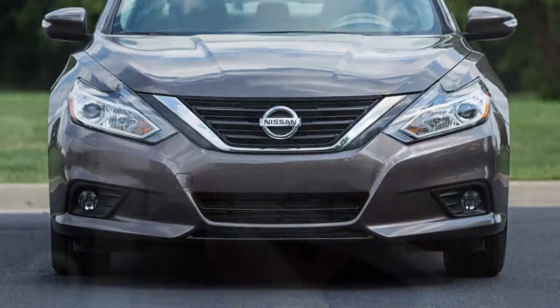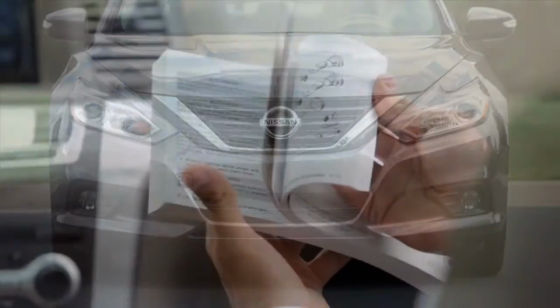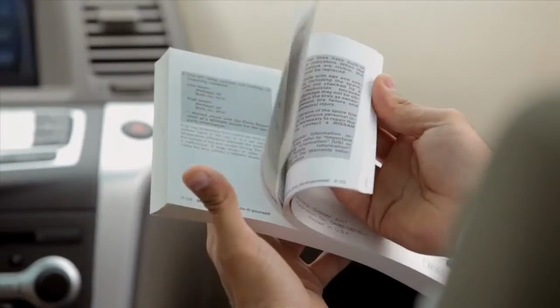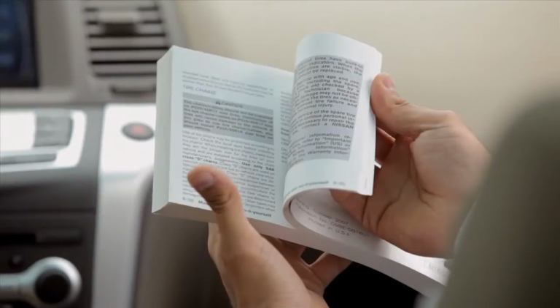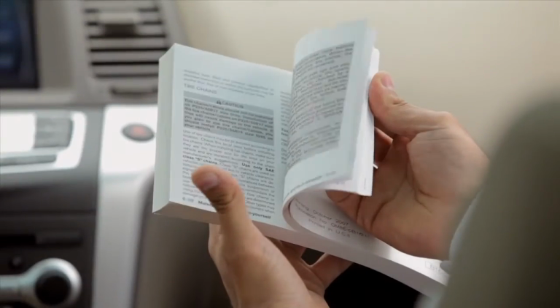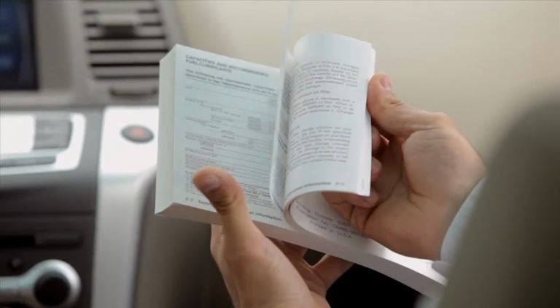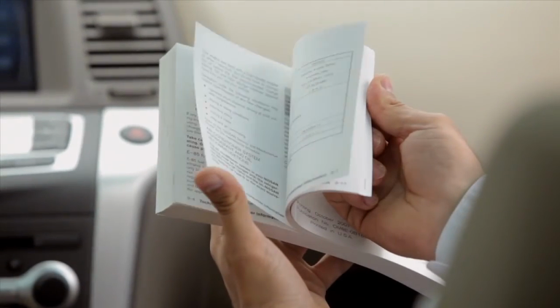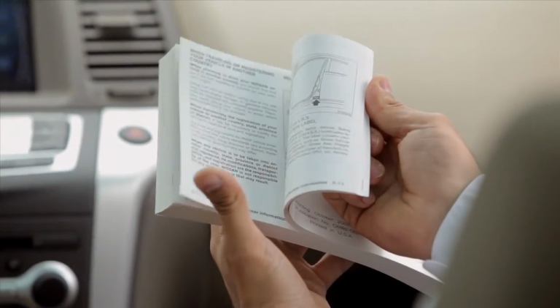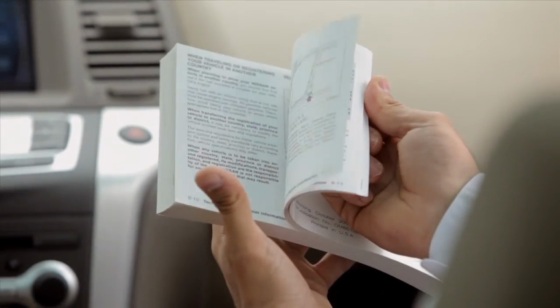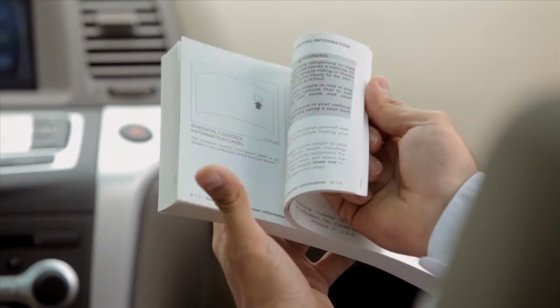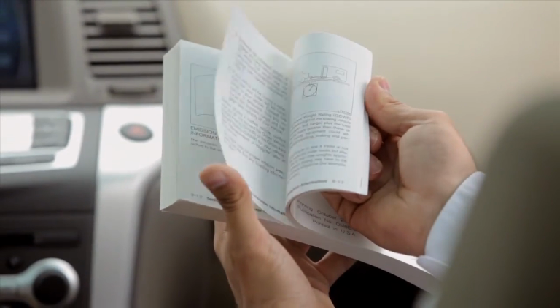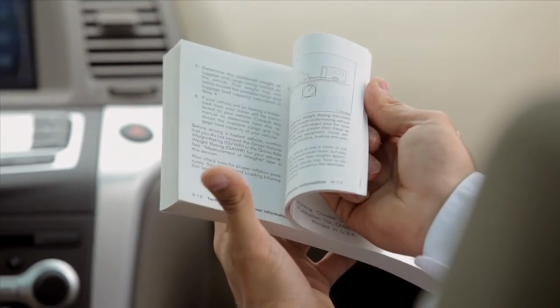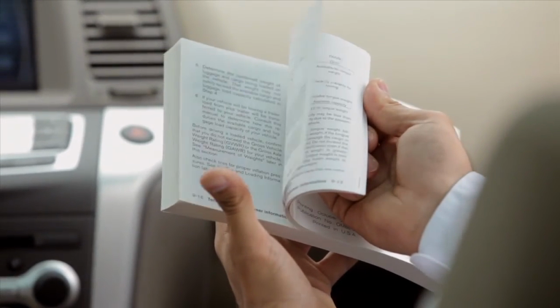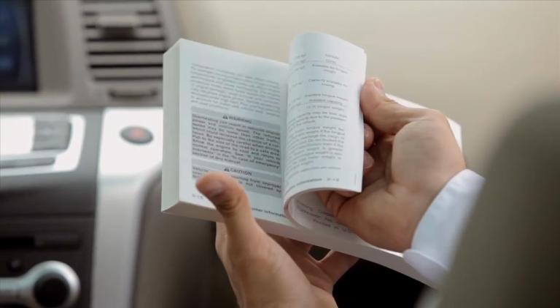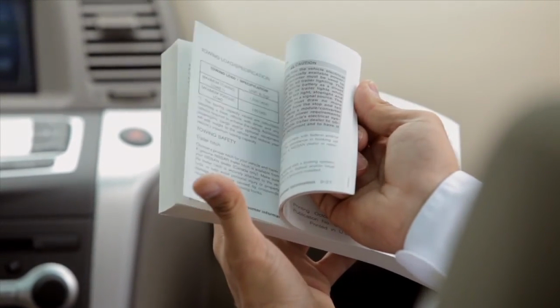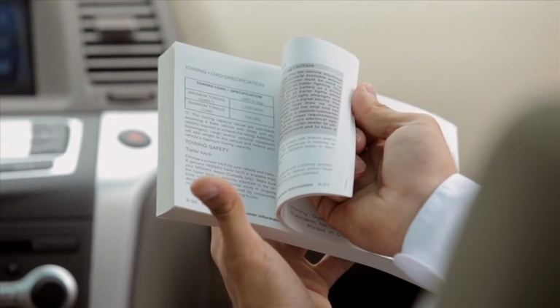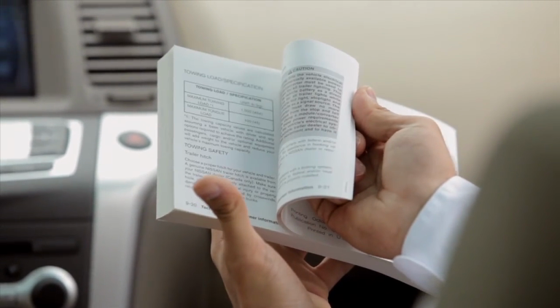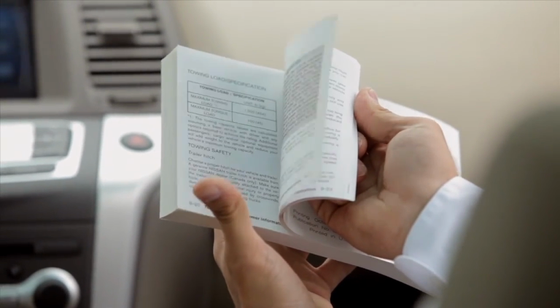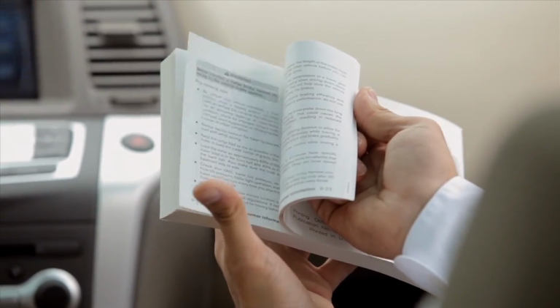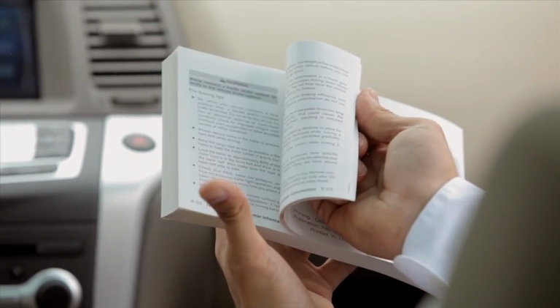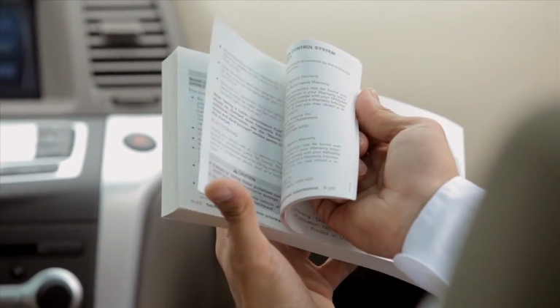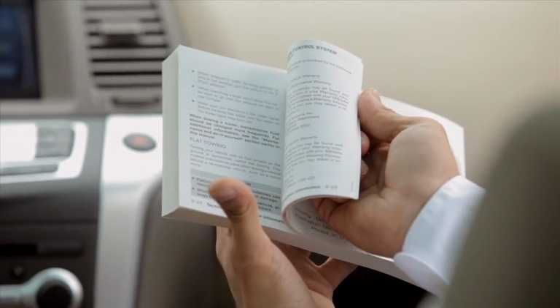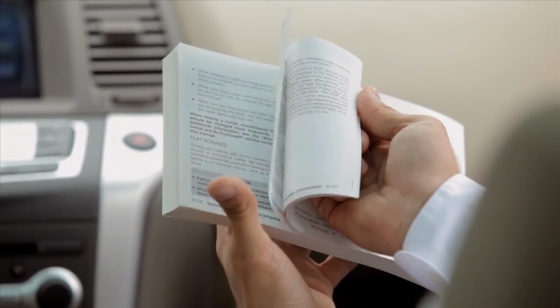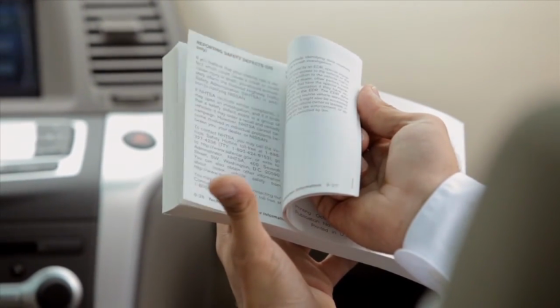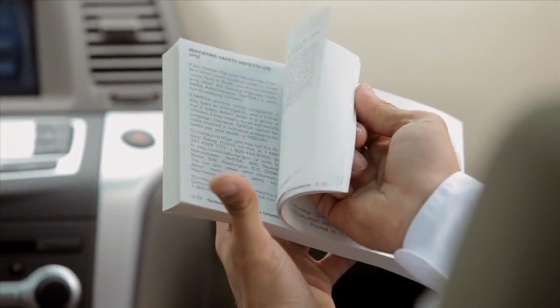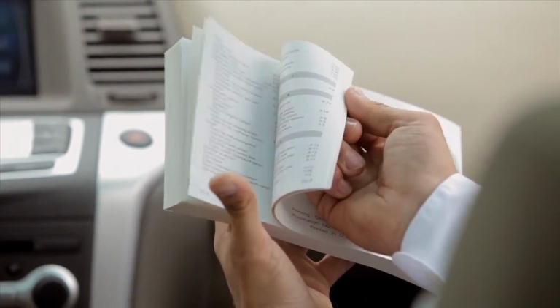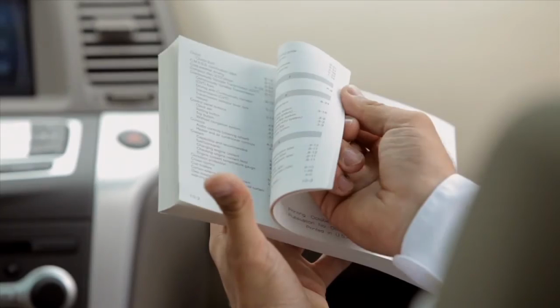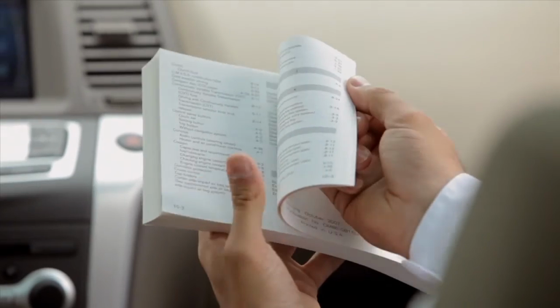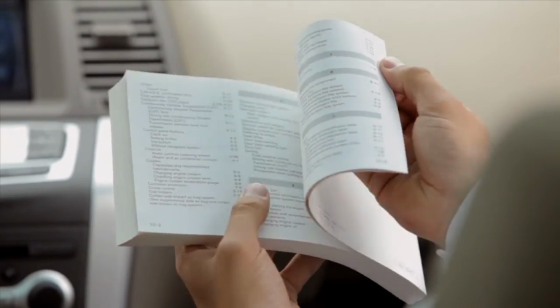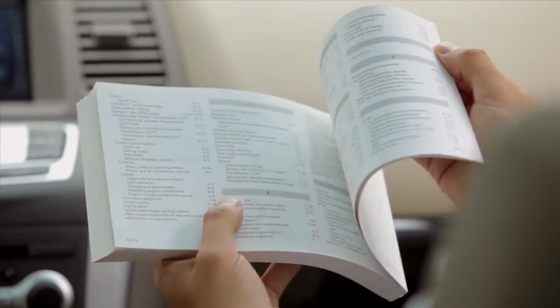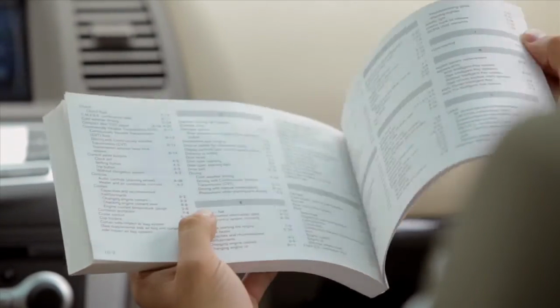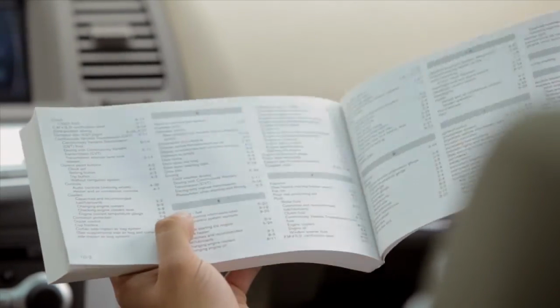Please see your owner's manual for more important safety information, system limitations, and additional operating information.